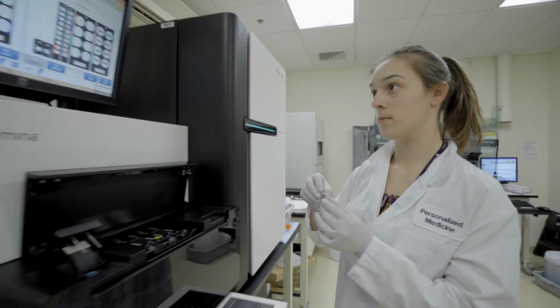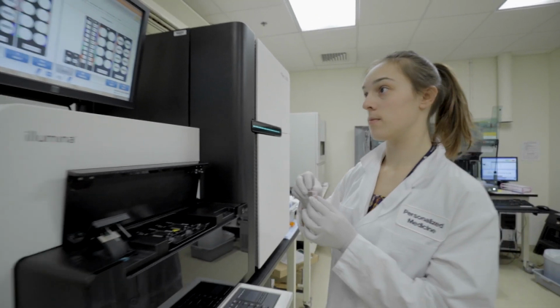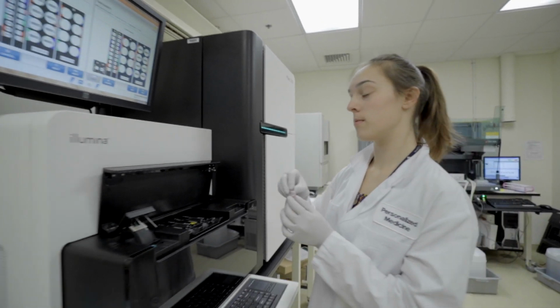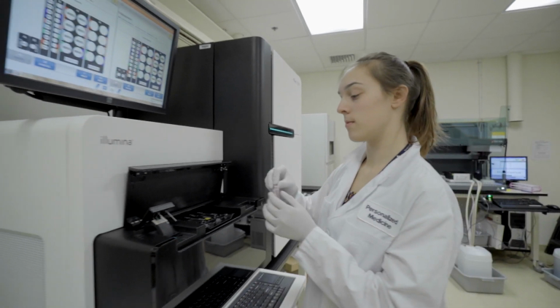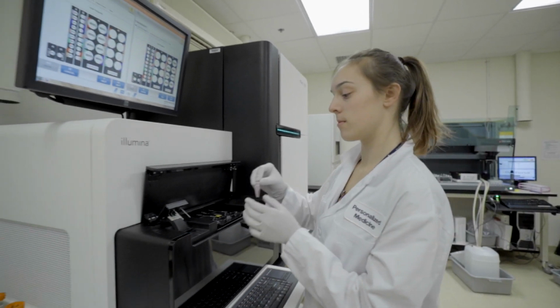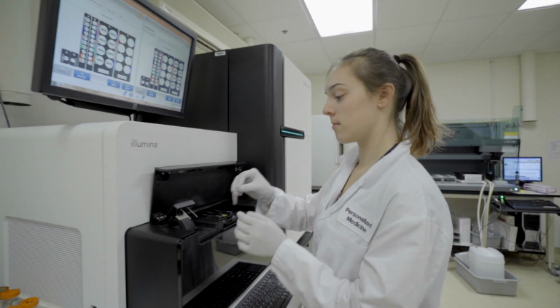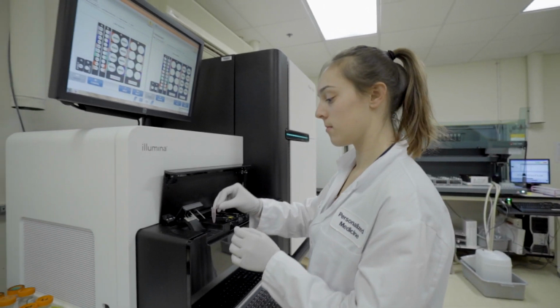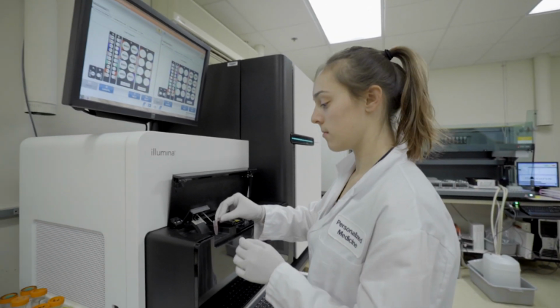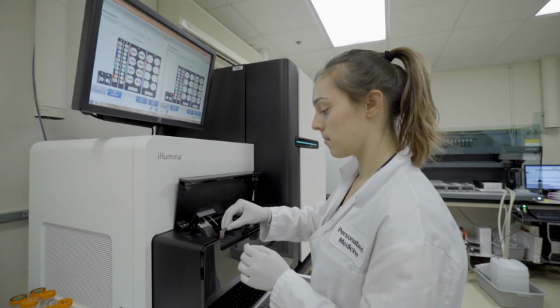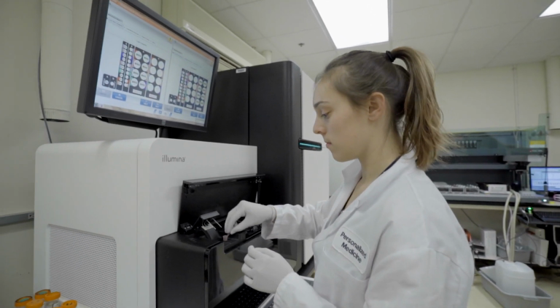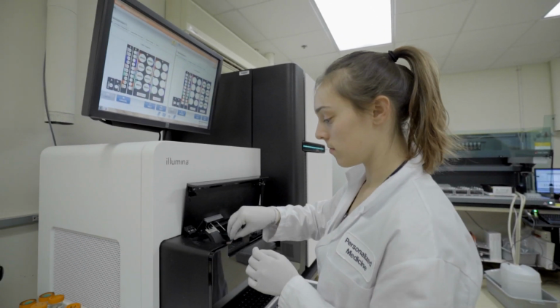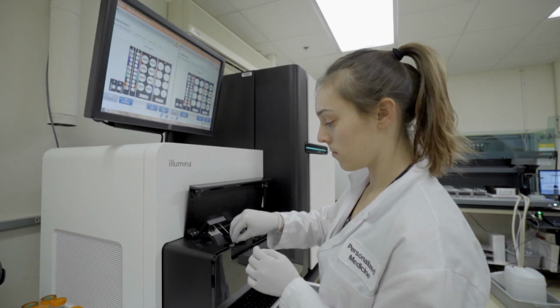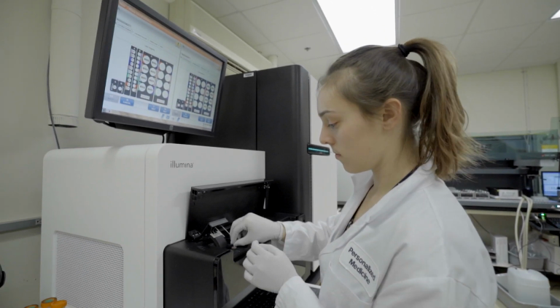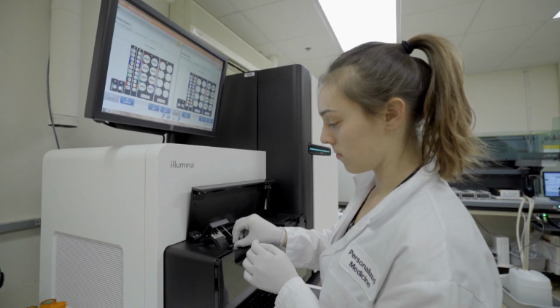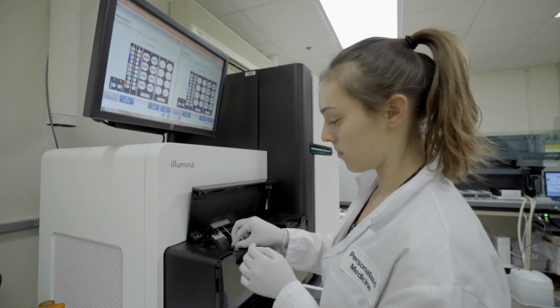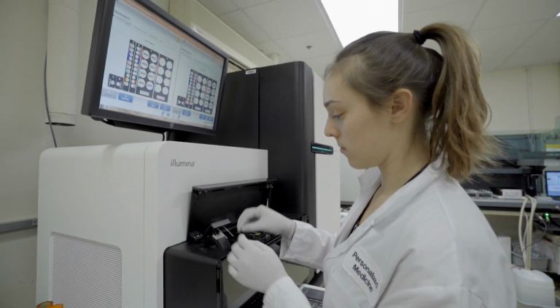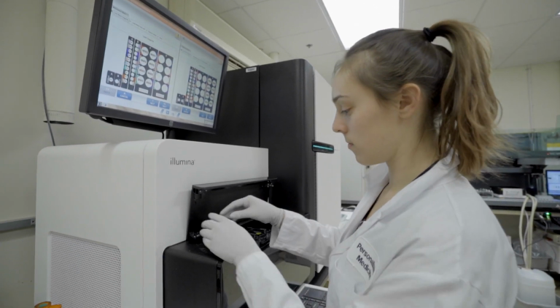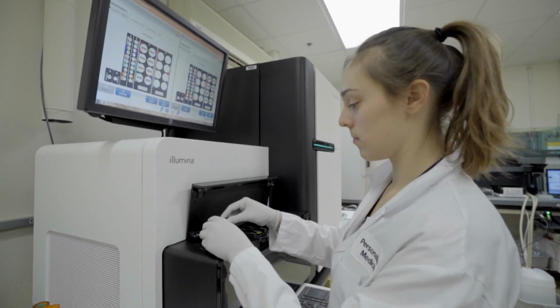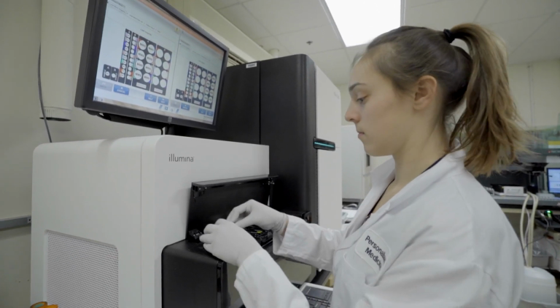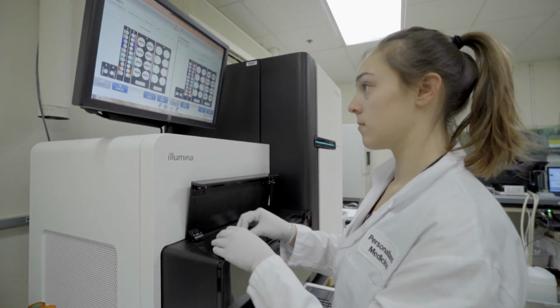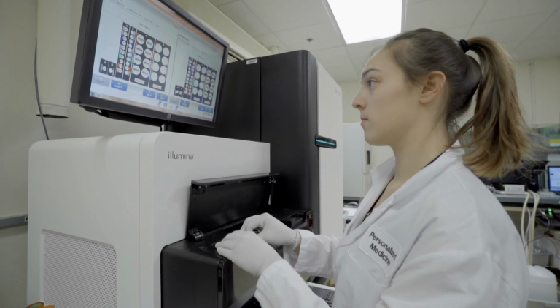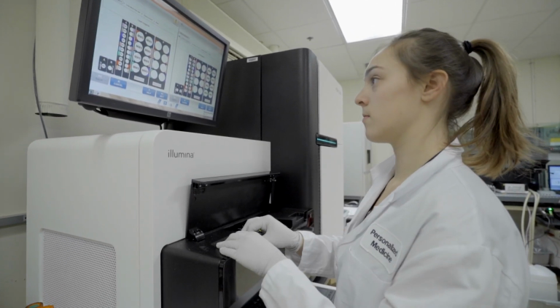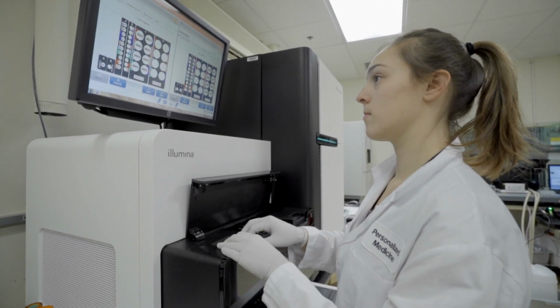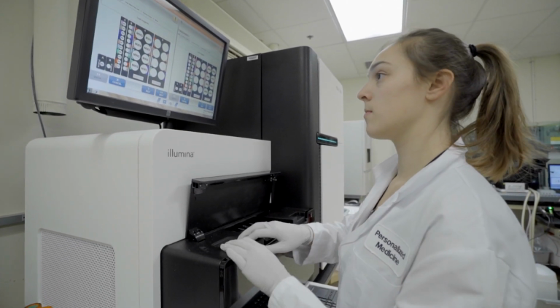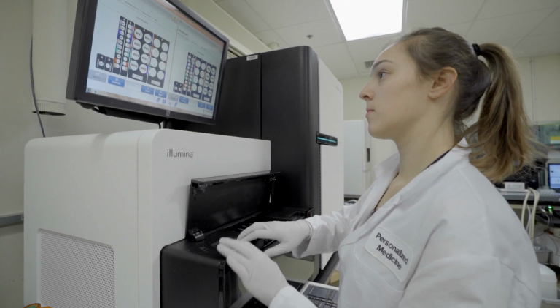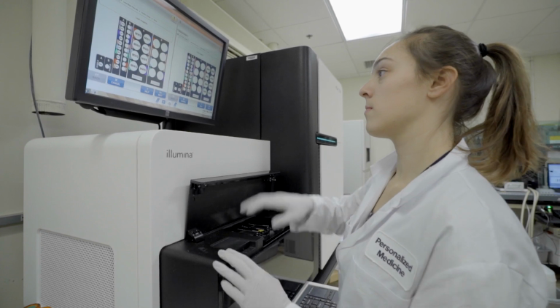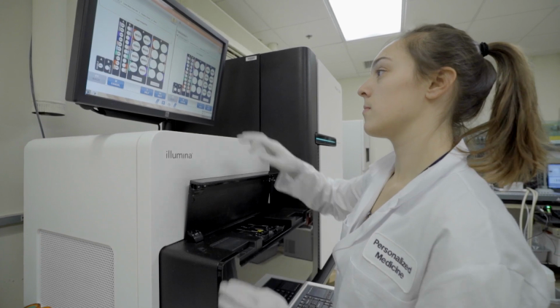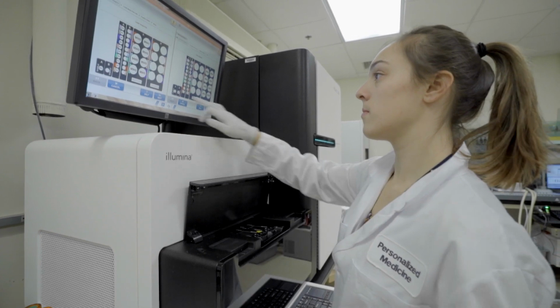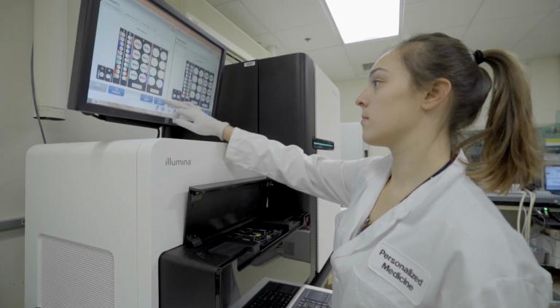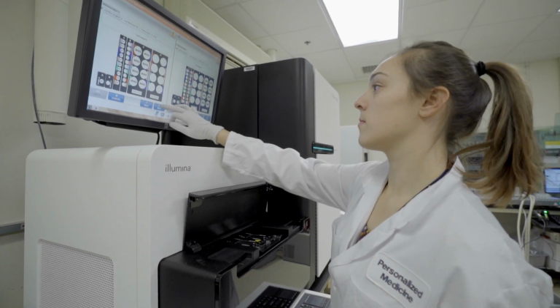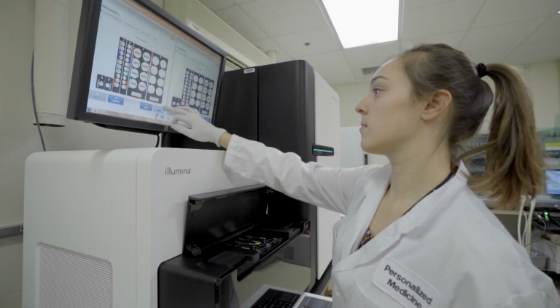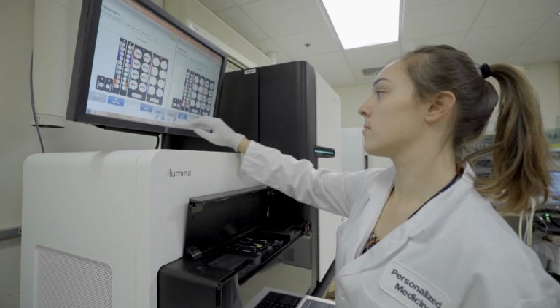I think that the Illumina product is really the most superior product on the market today.